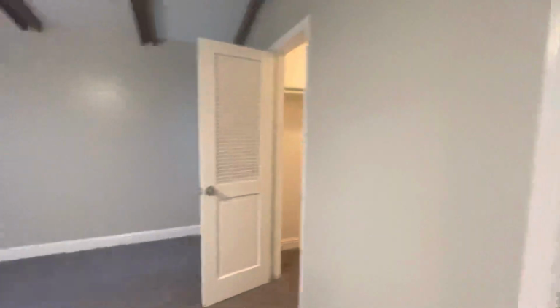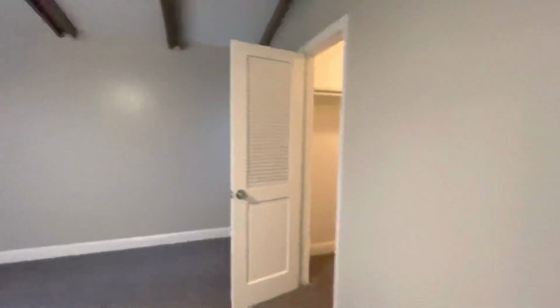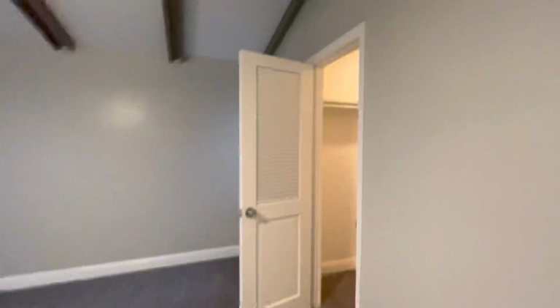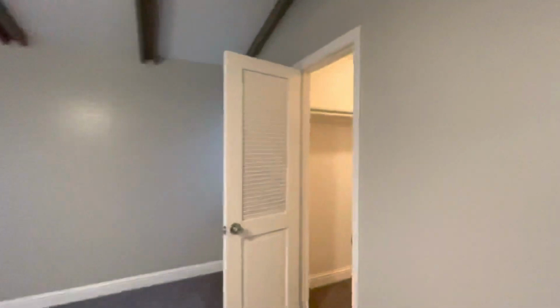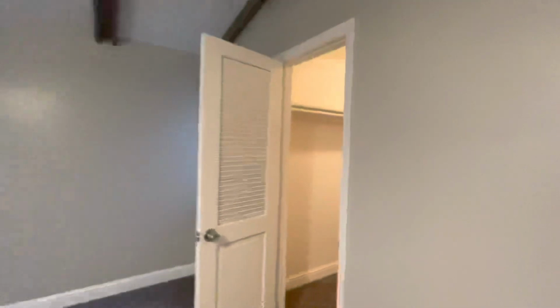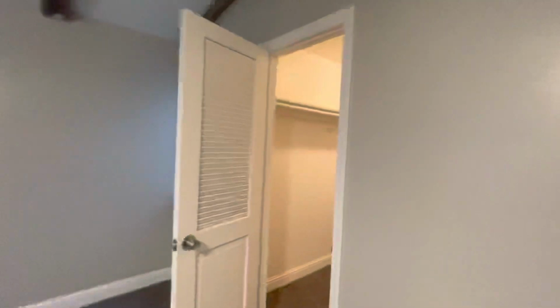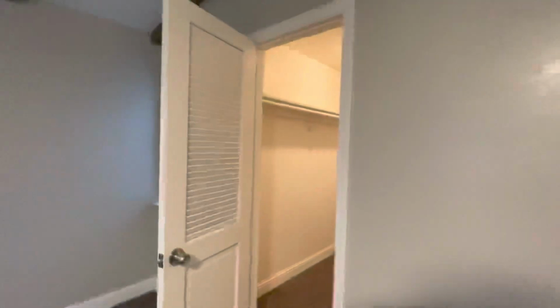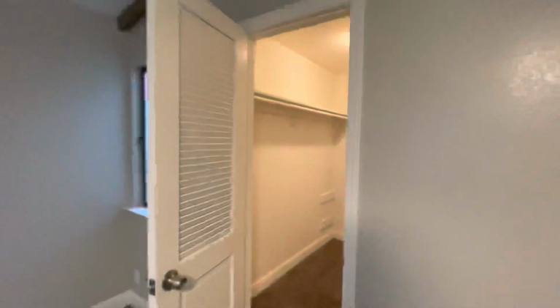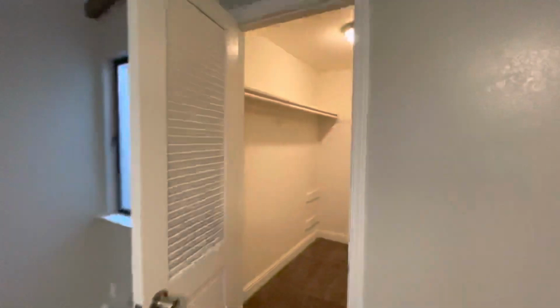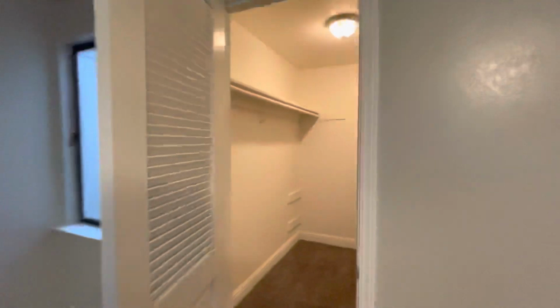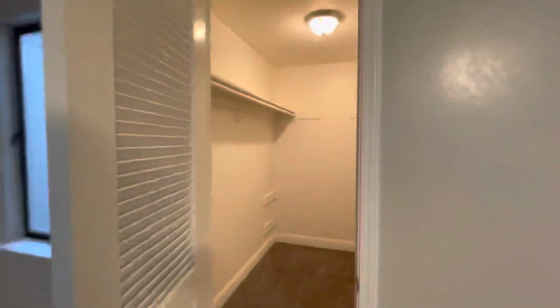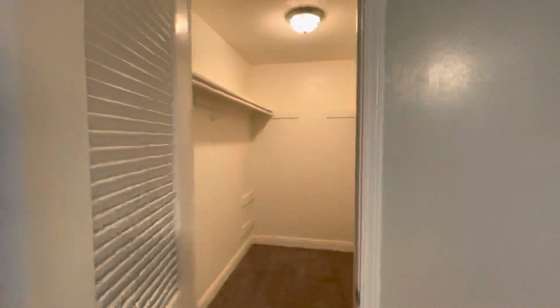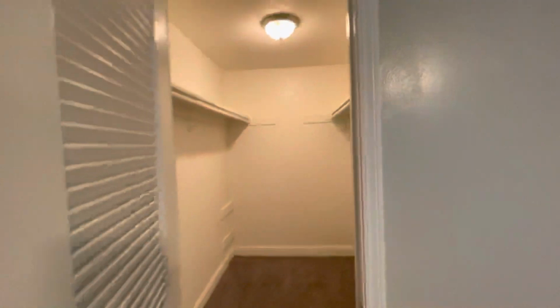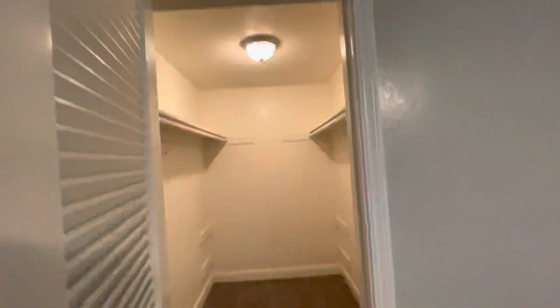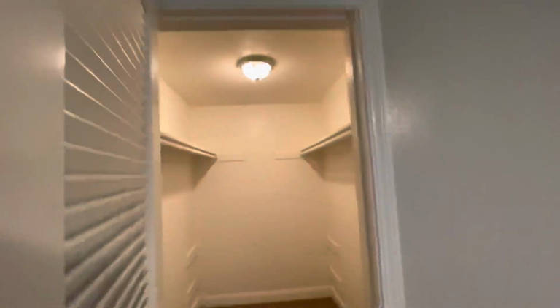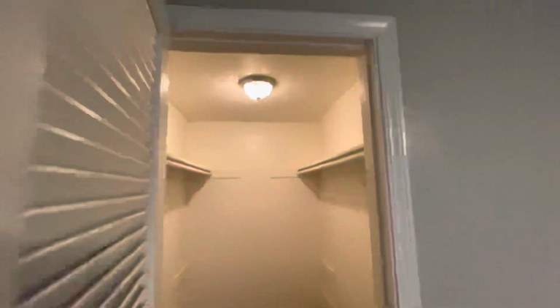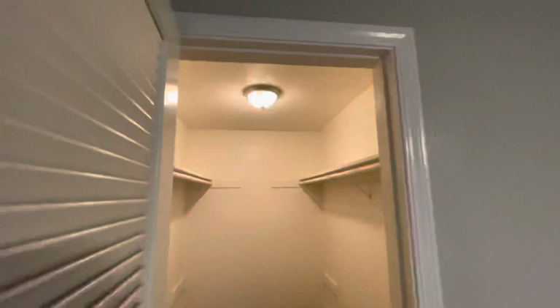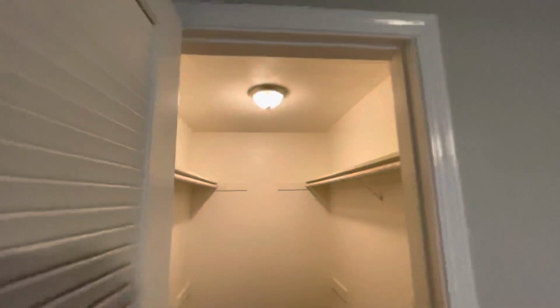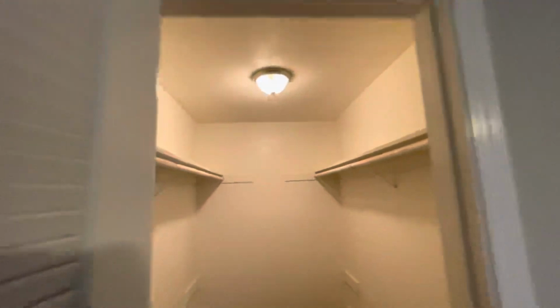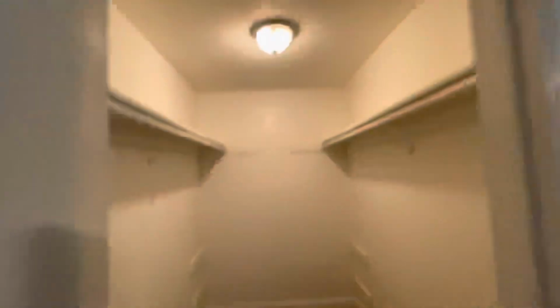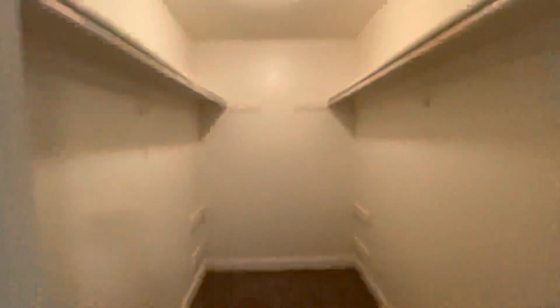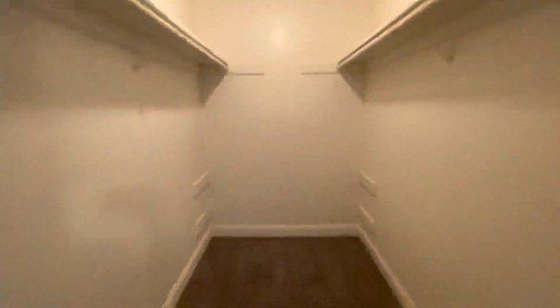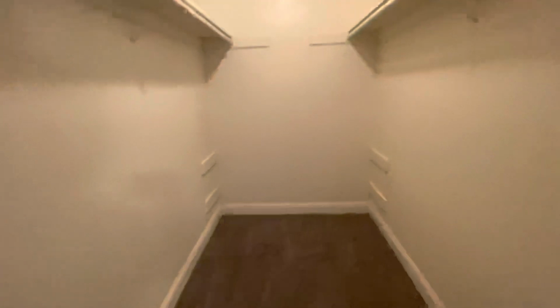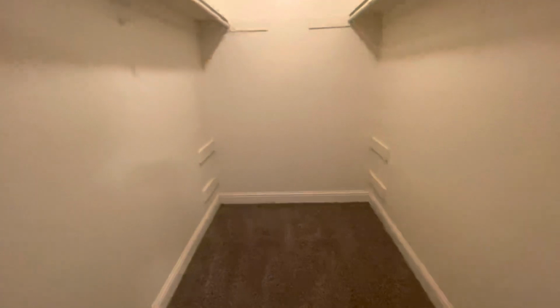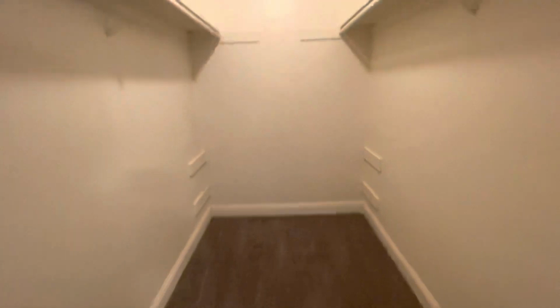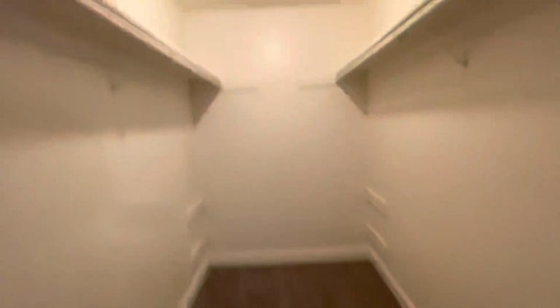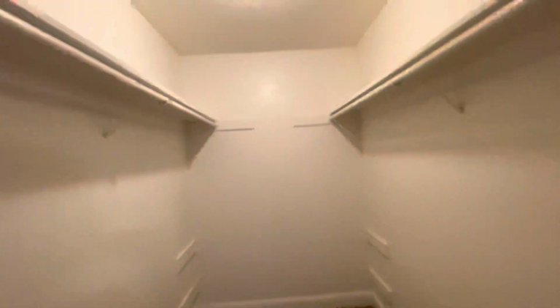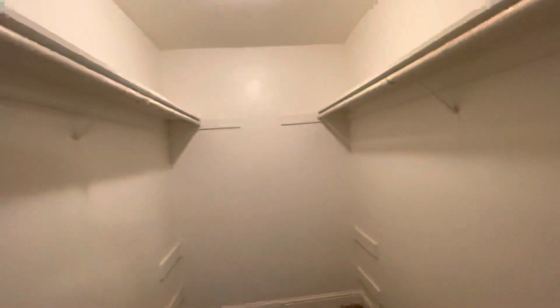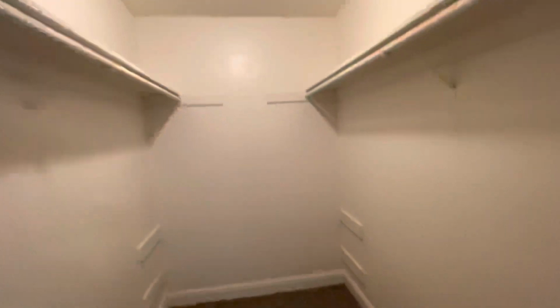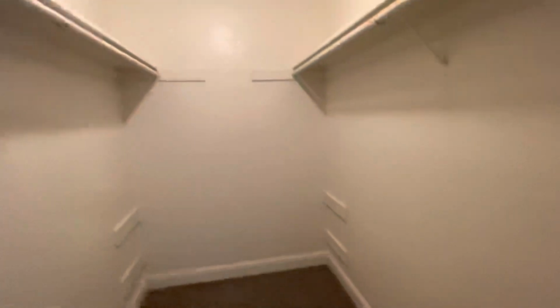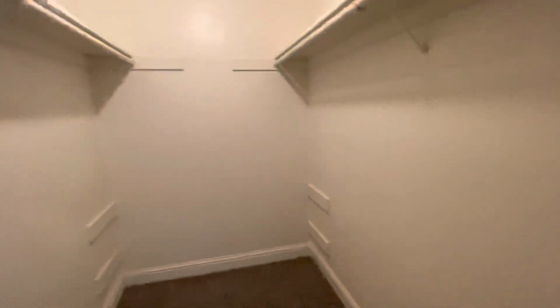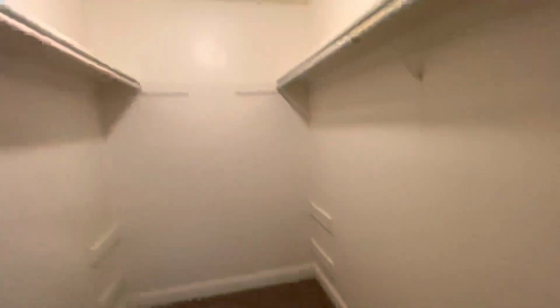We've got our closet right here — nice and large.